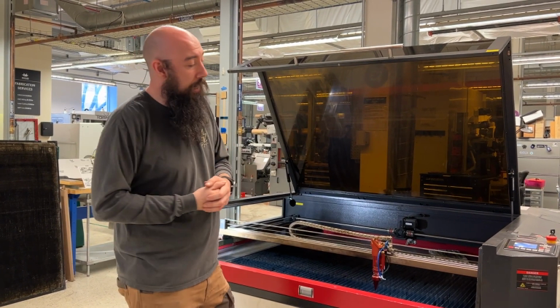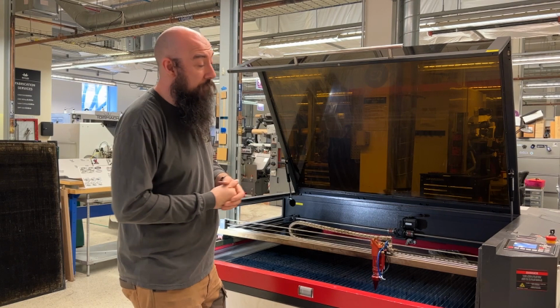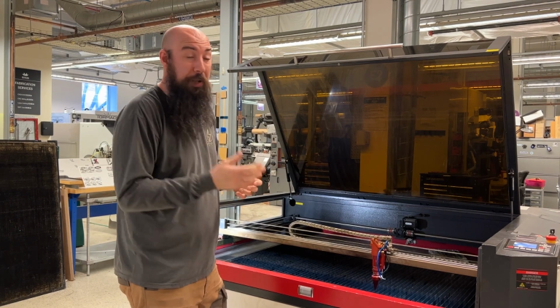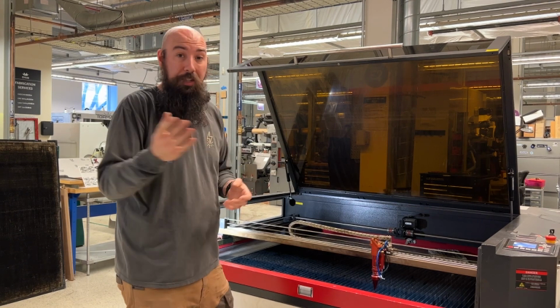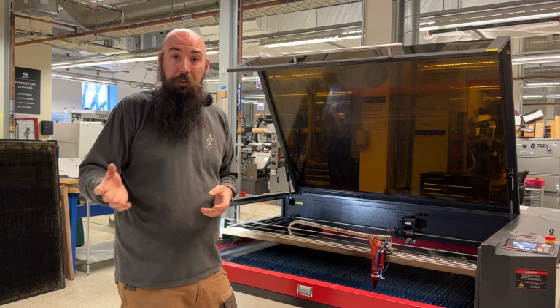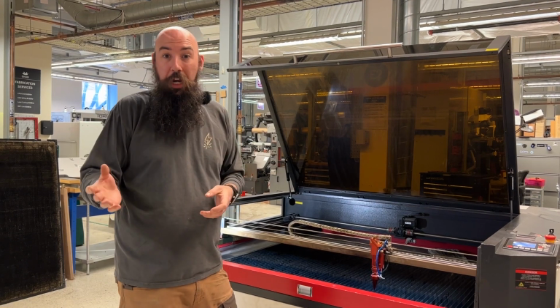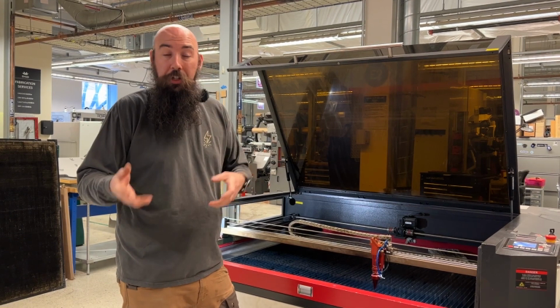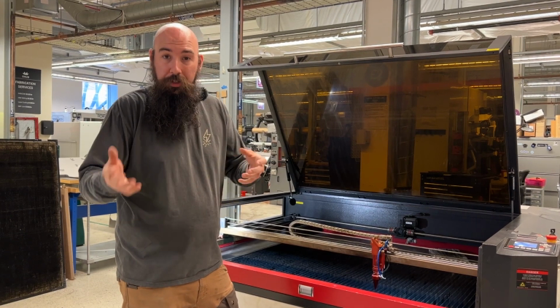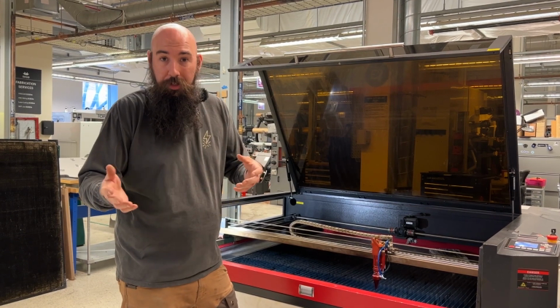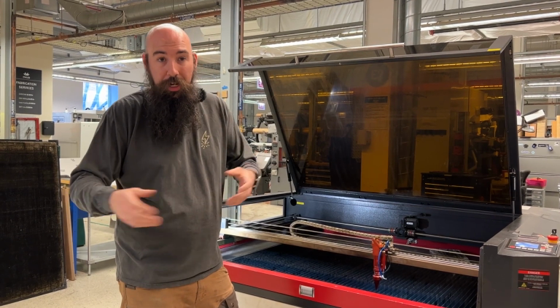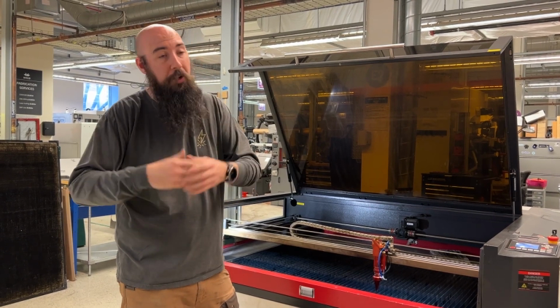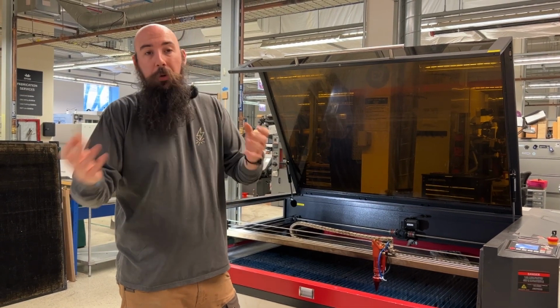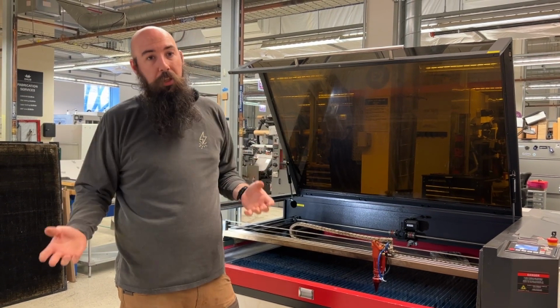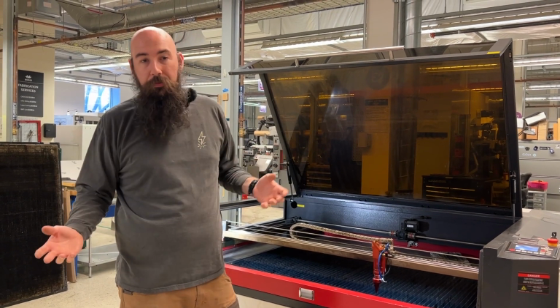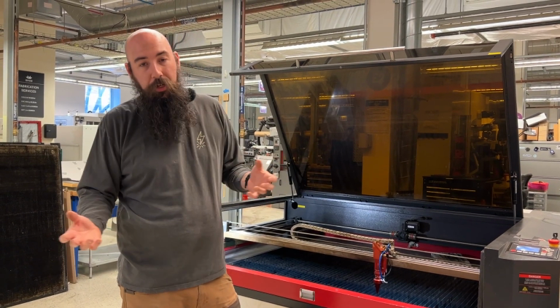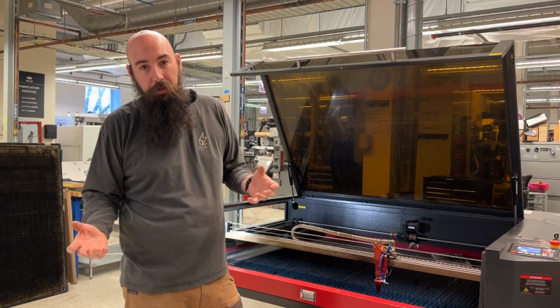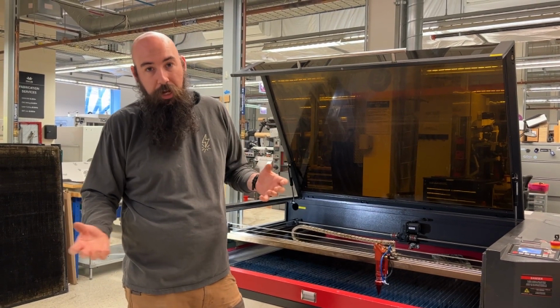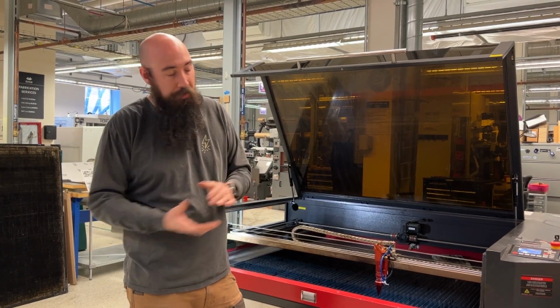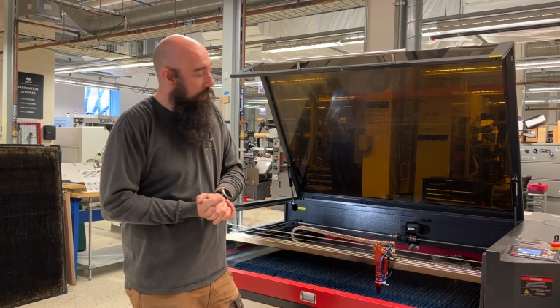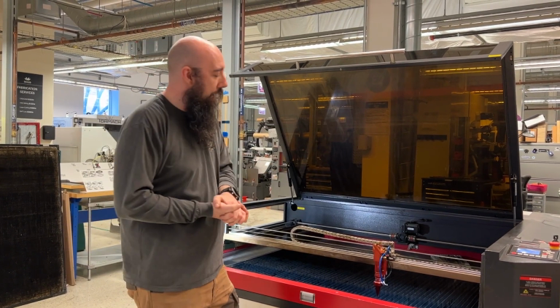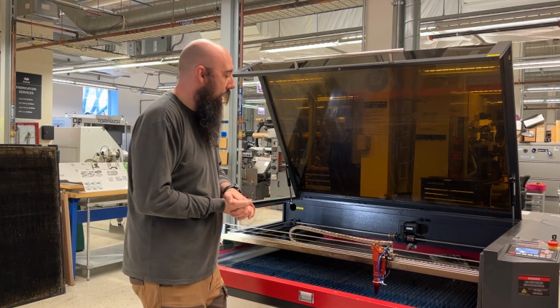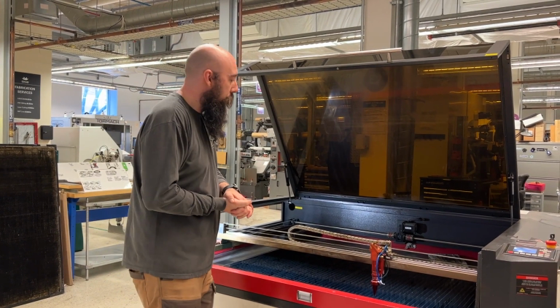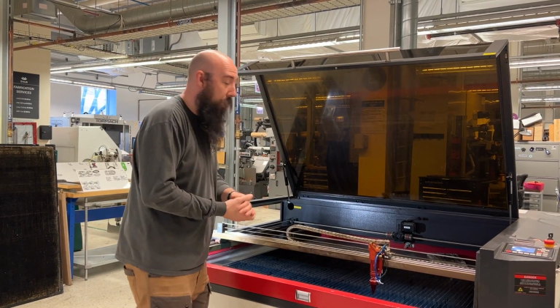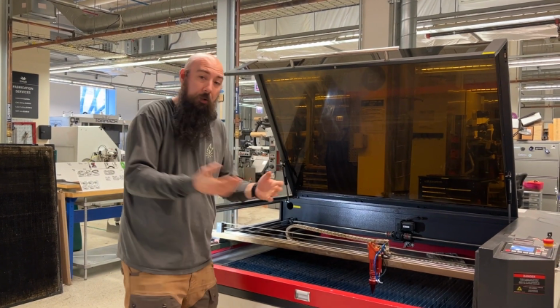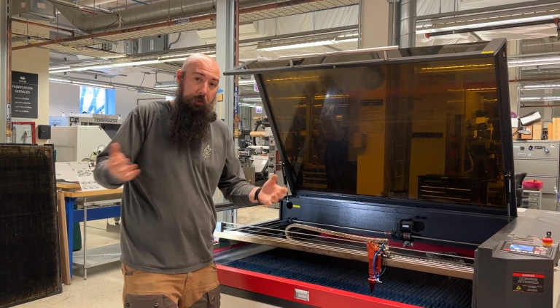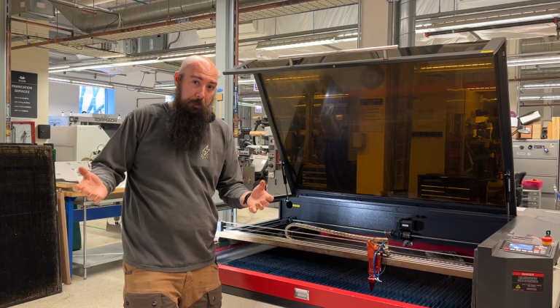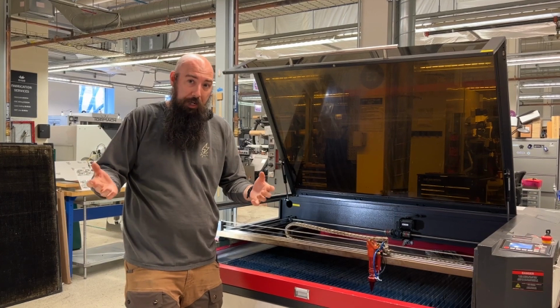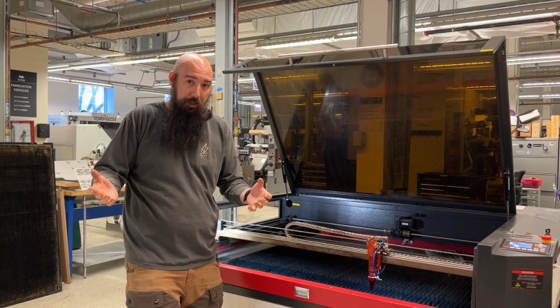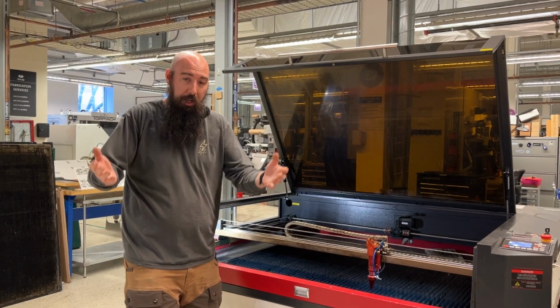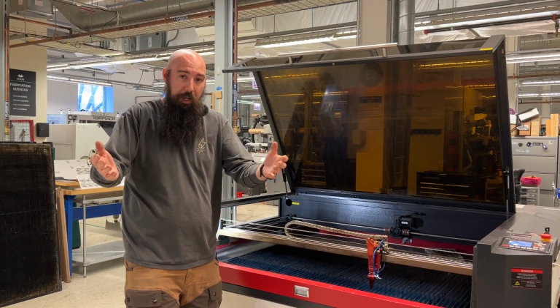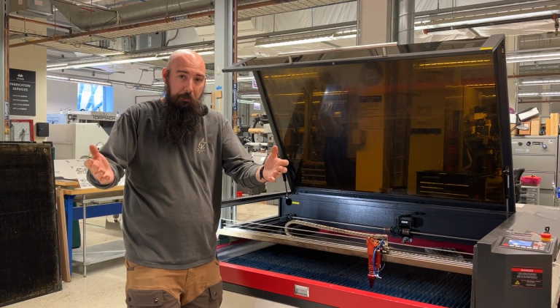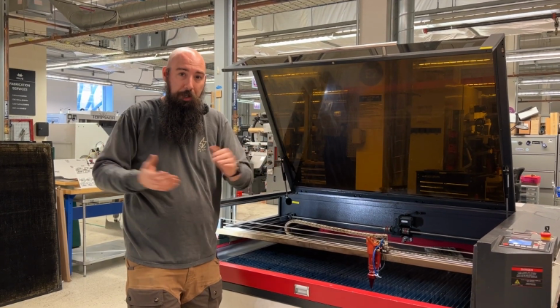If anybody has any suggestions on the design, we'd love to hear your thoughts. Thank you for tuning back in, and more to come.